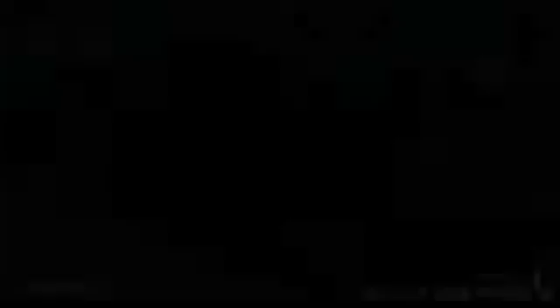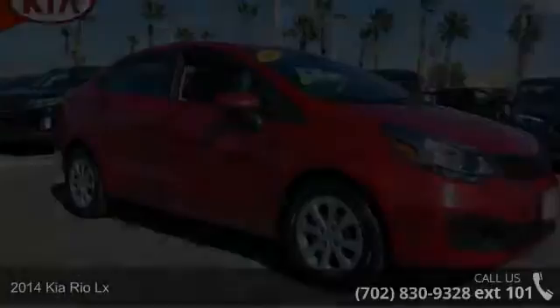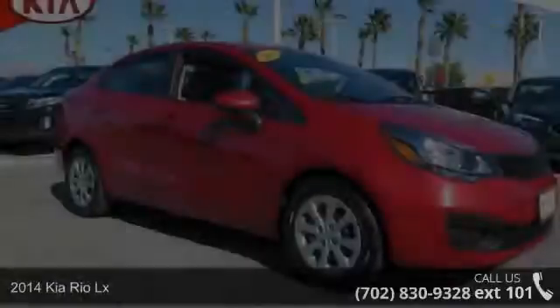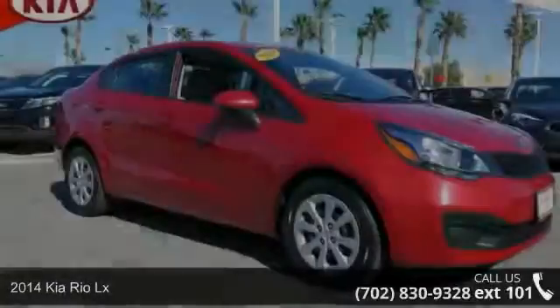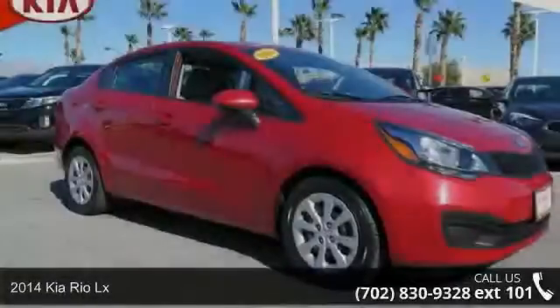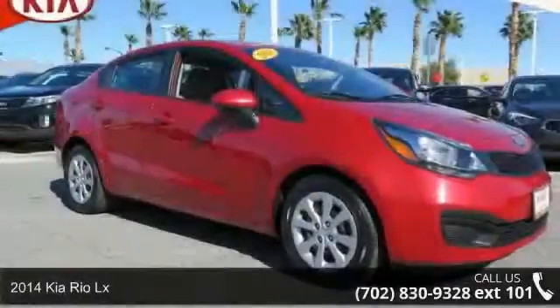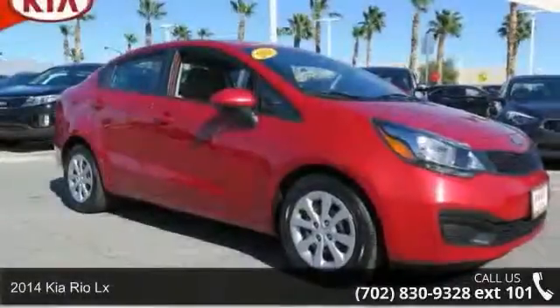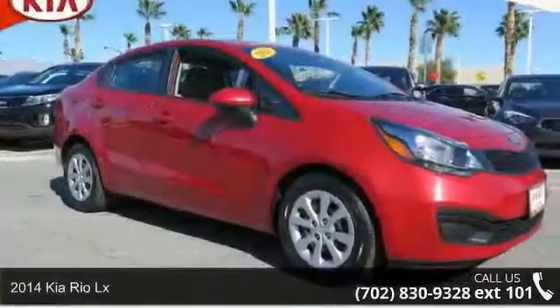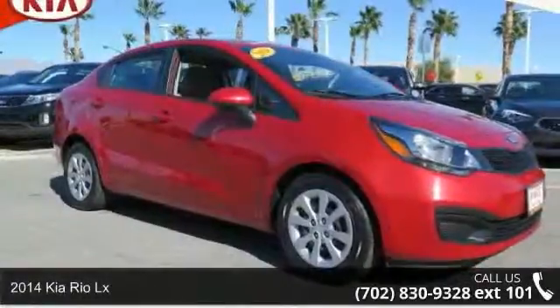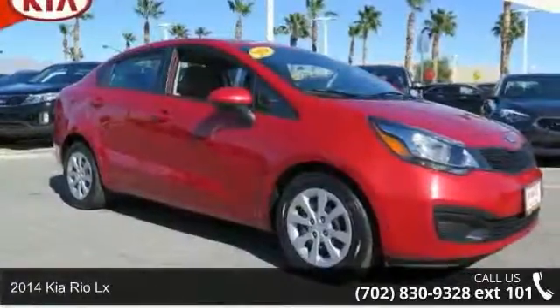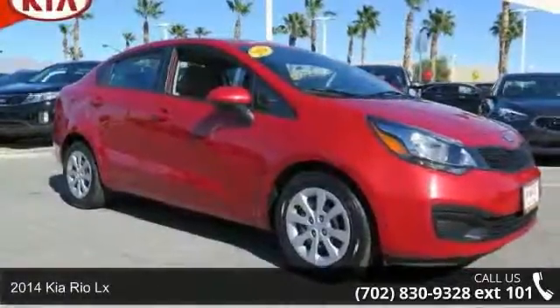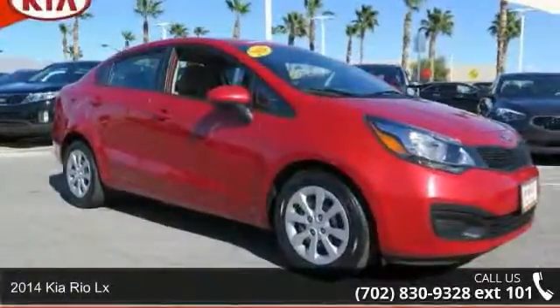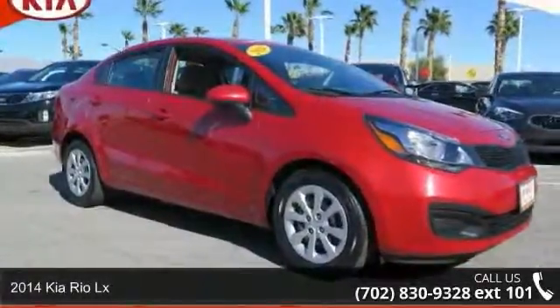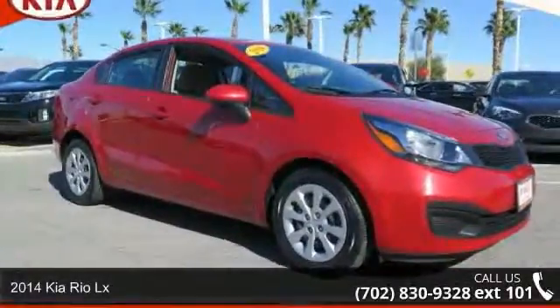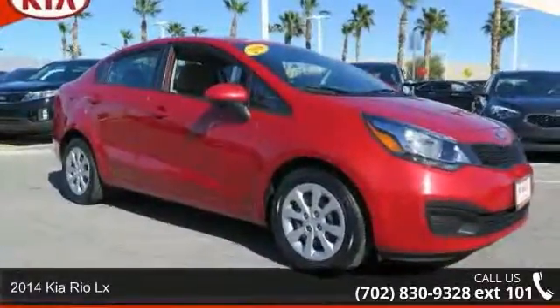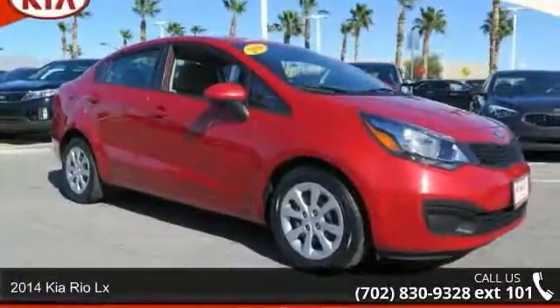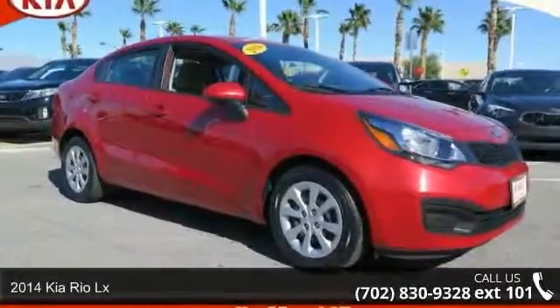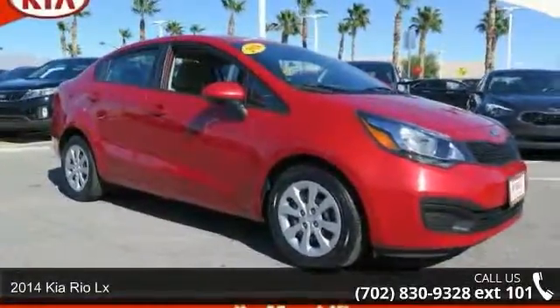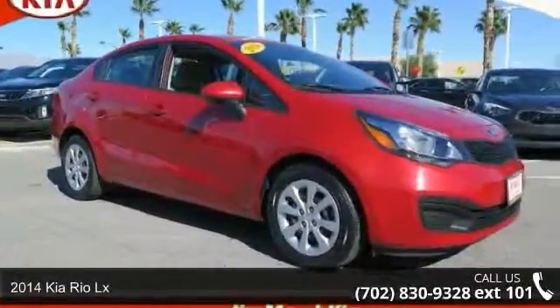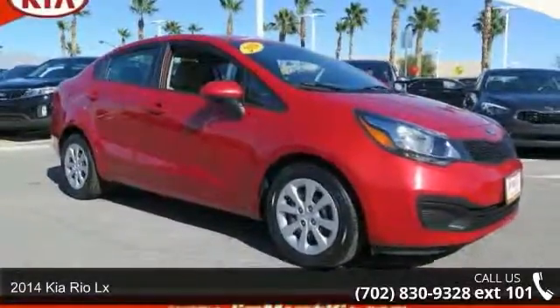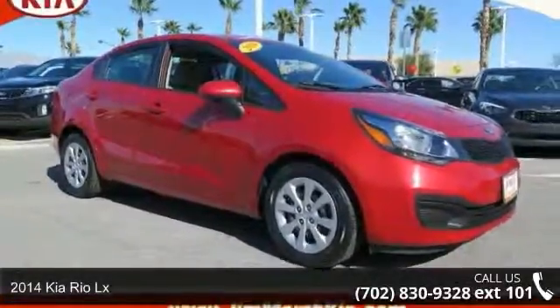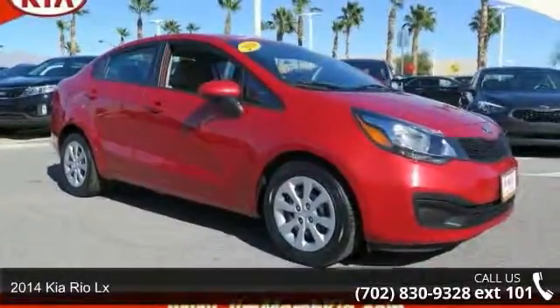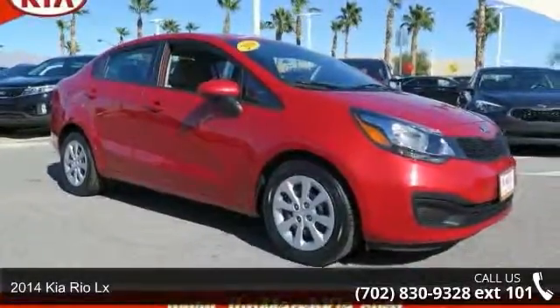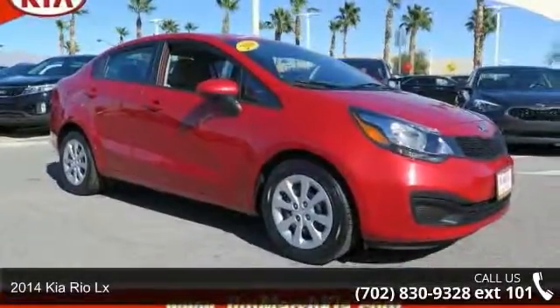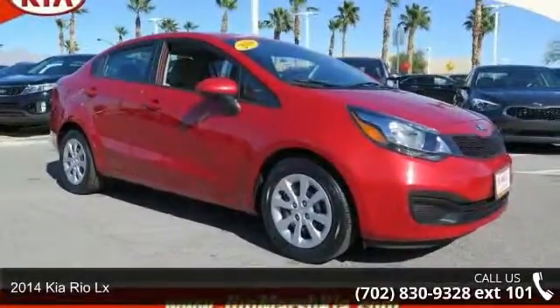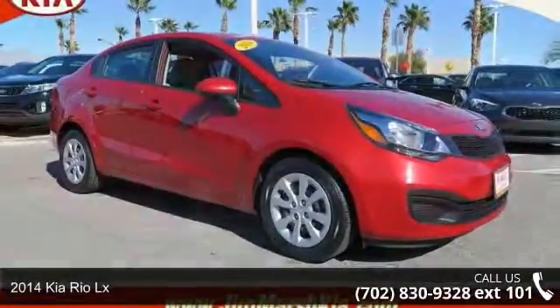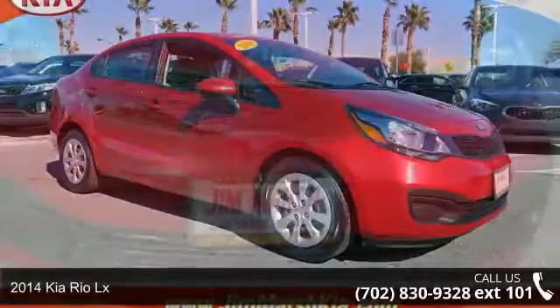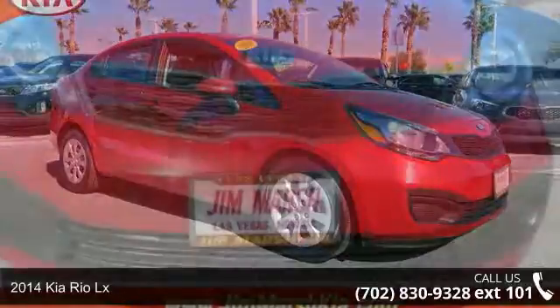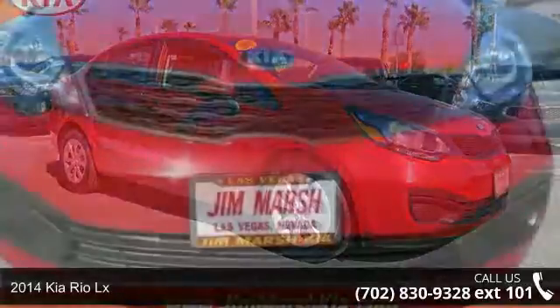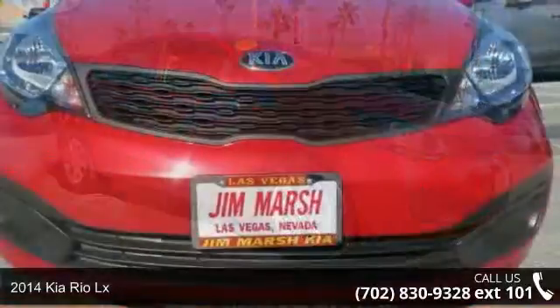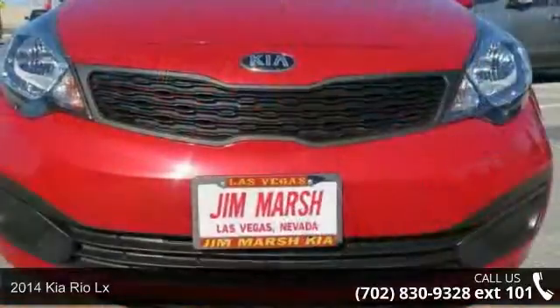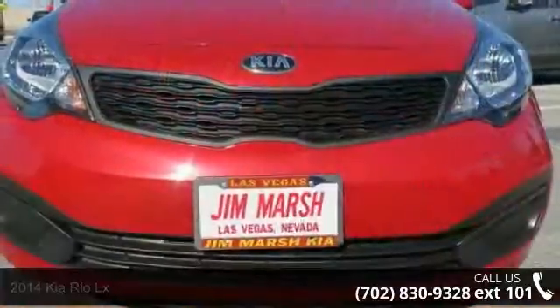Arrive in style with this 2014 Kia Rio LX. This may be the set of wheels you've been looking for.